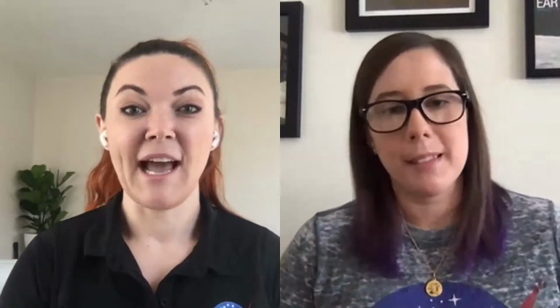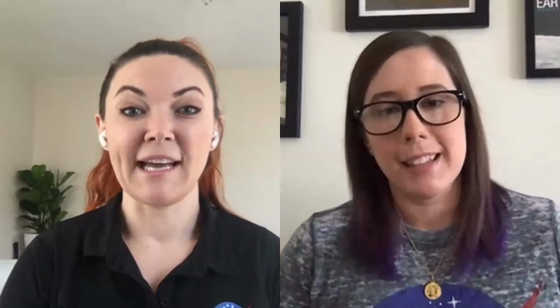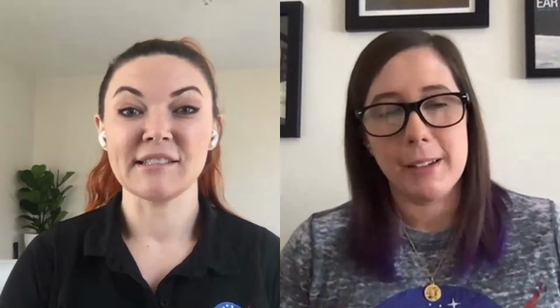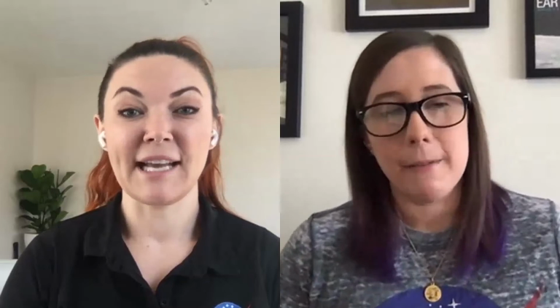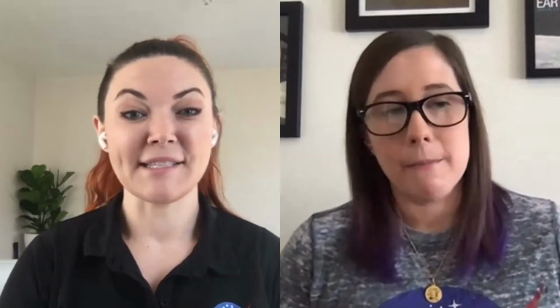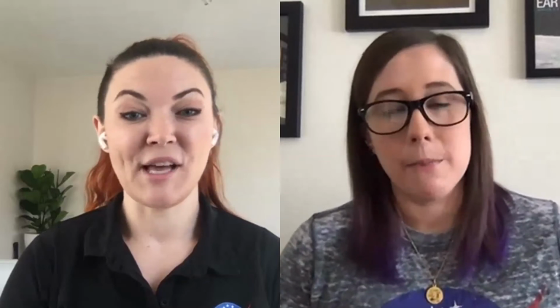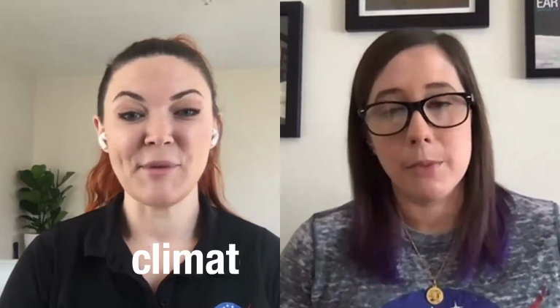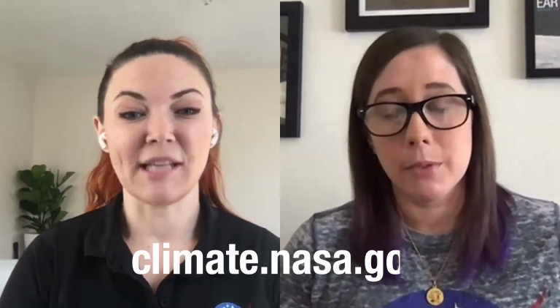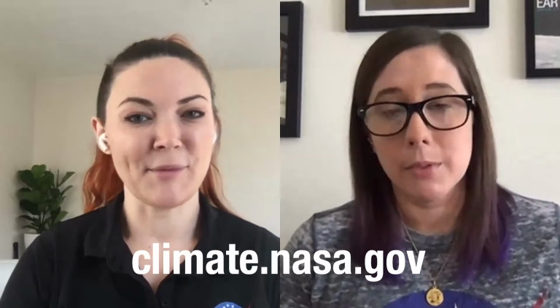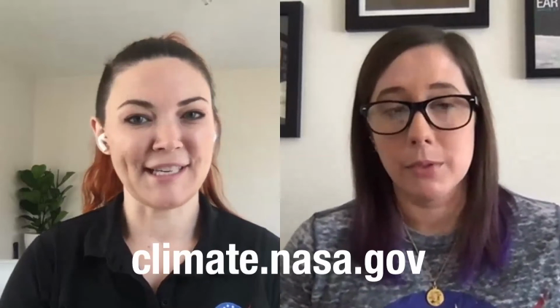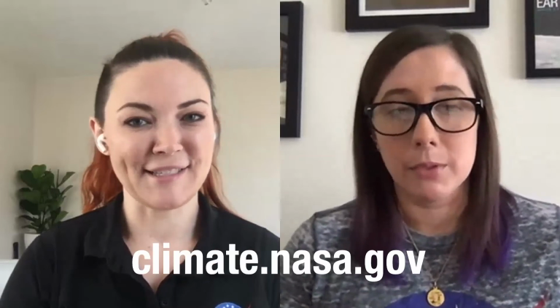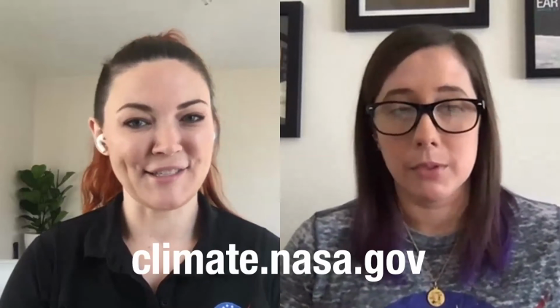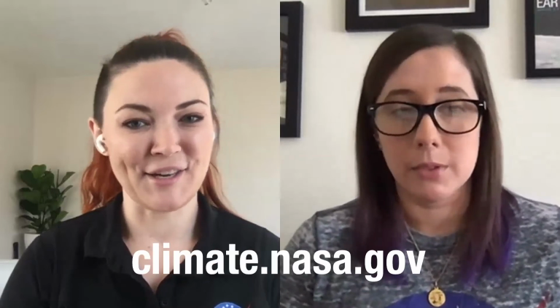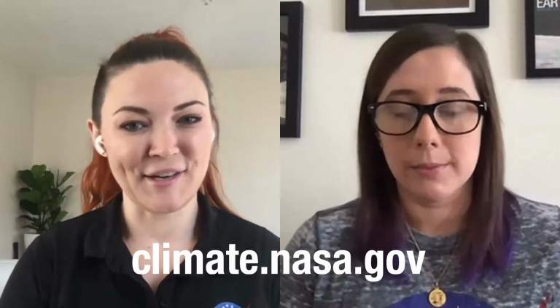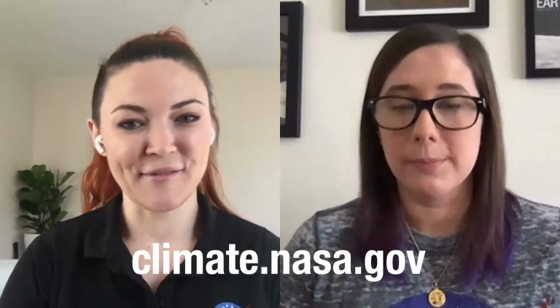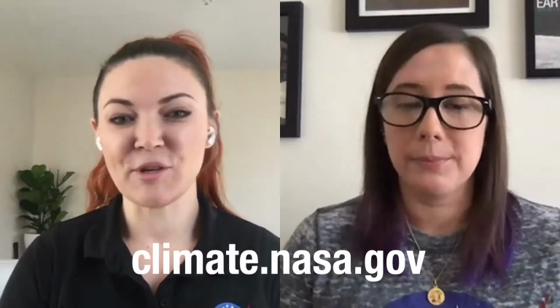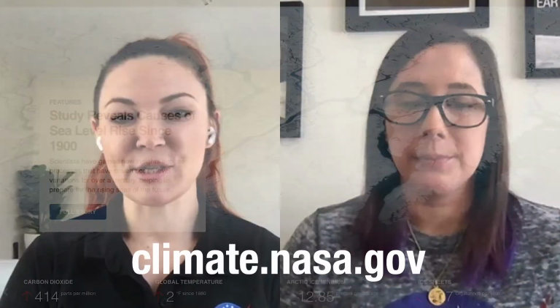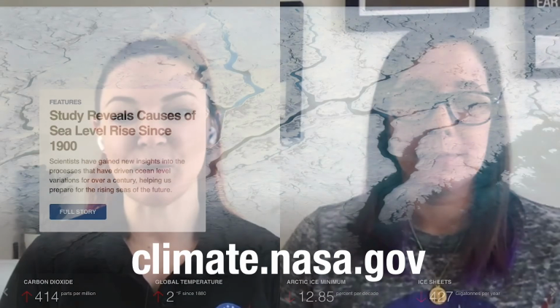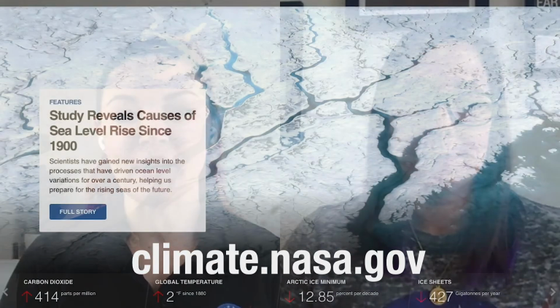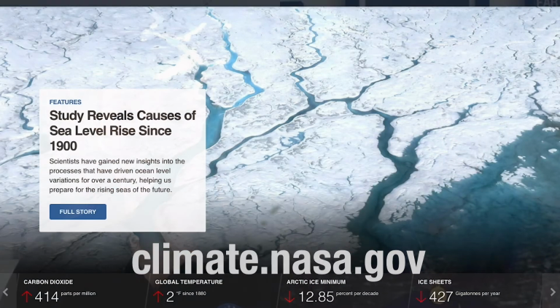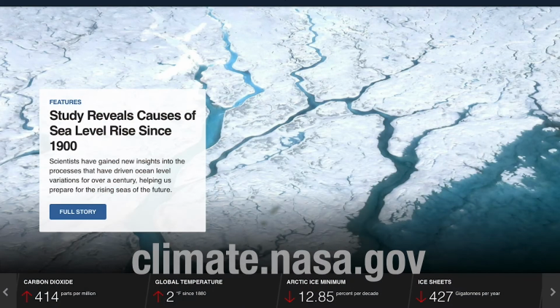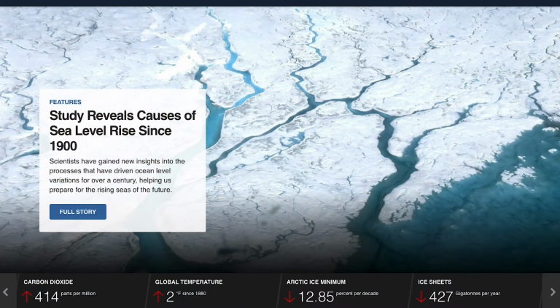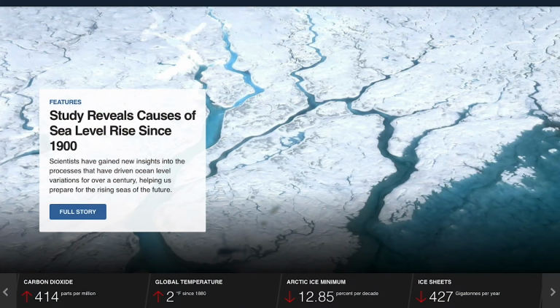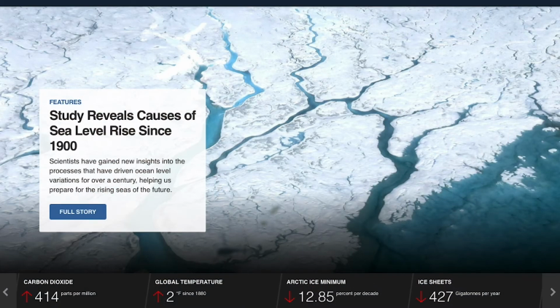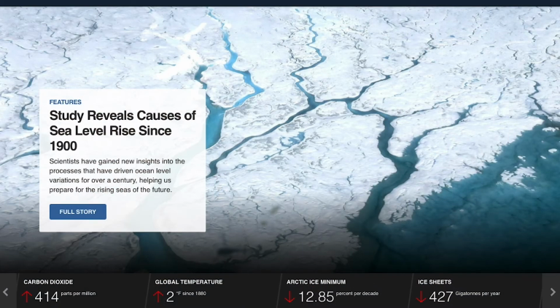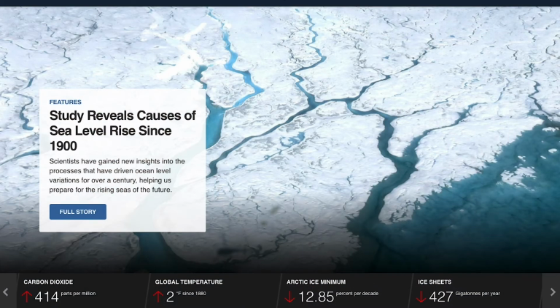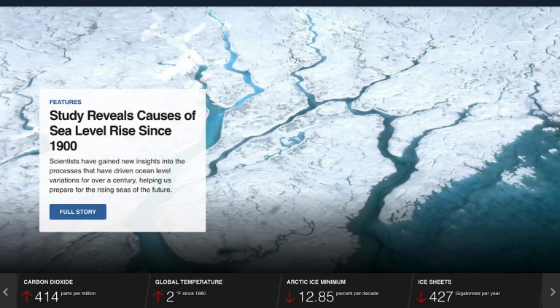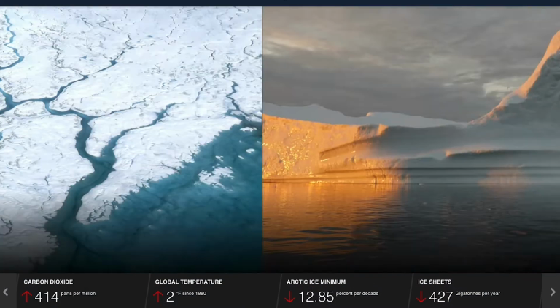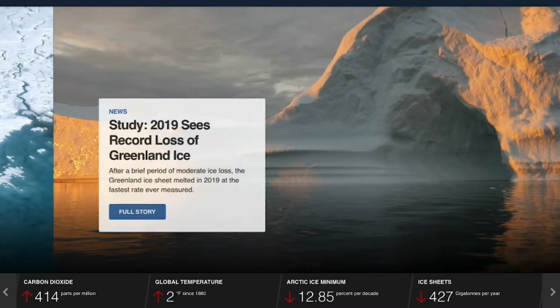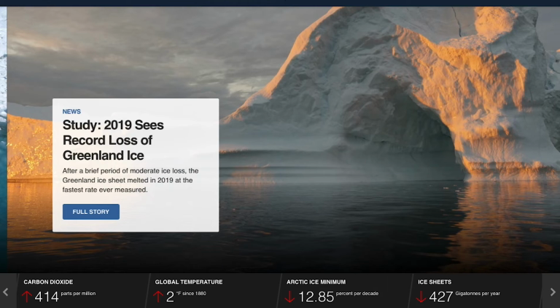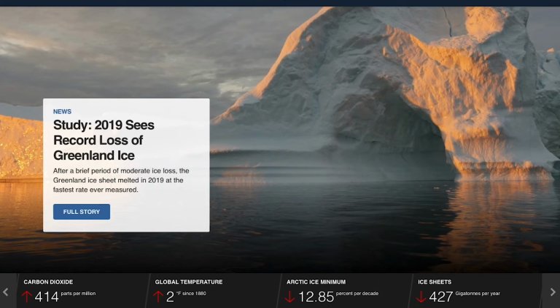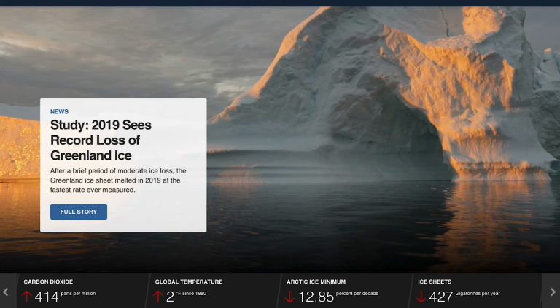At NASA Climate, climate.nasa.gov, you can explore resources and data about our changing planet.